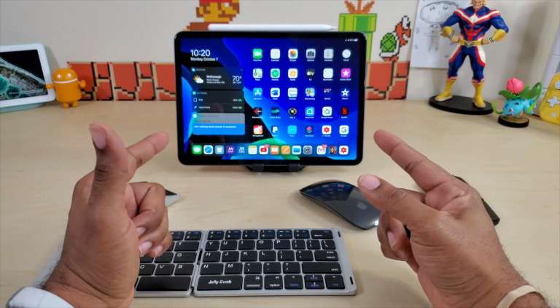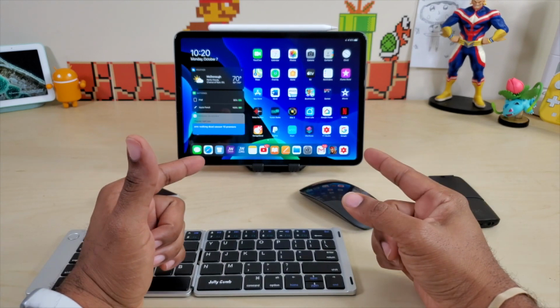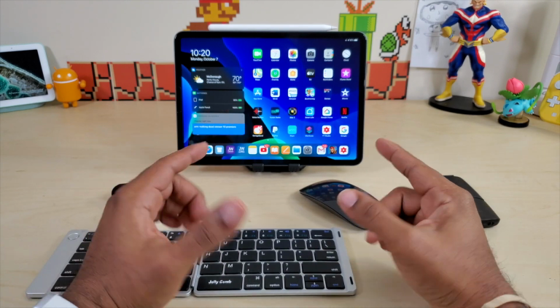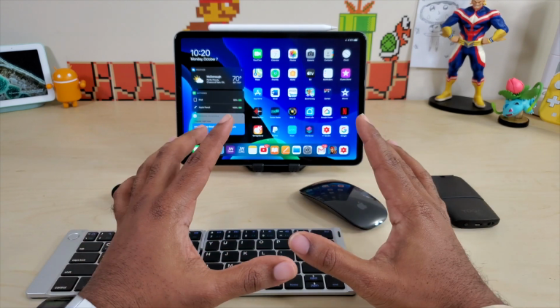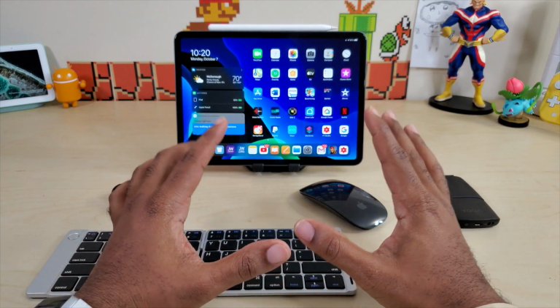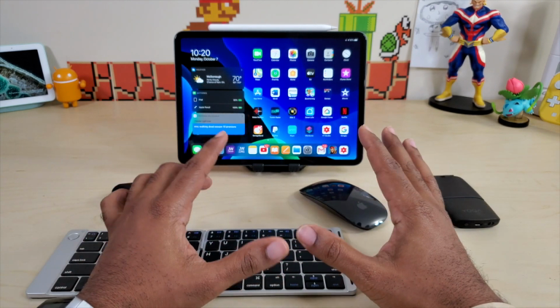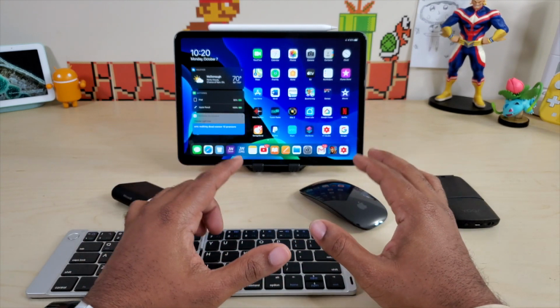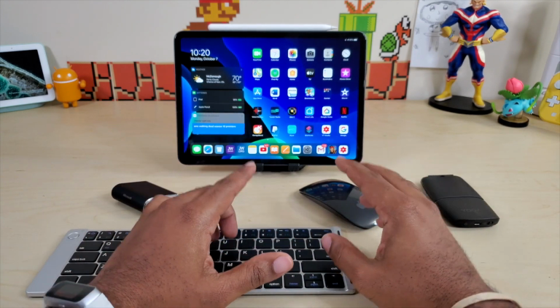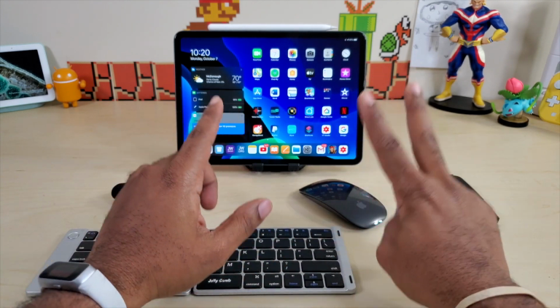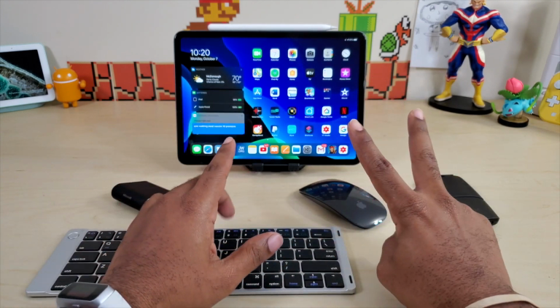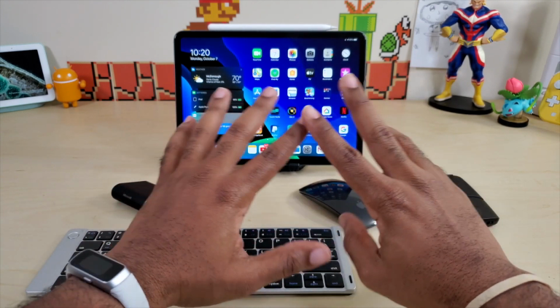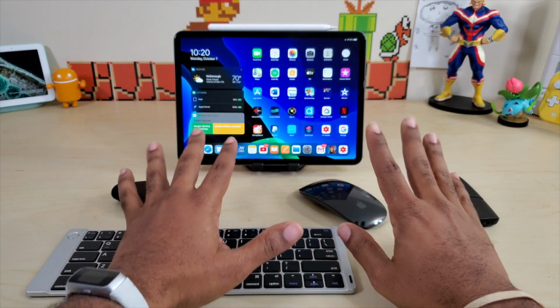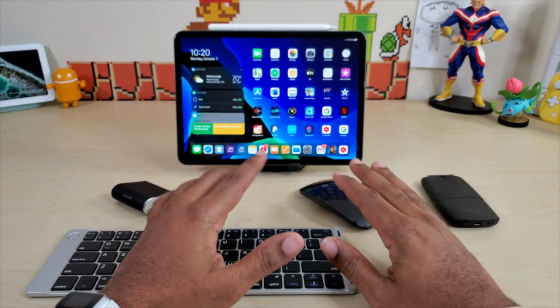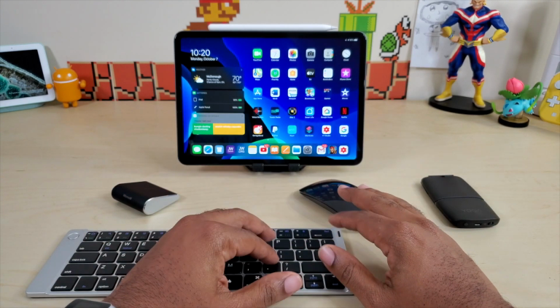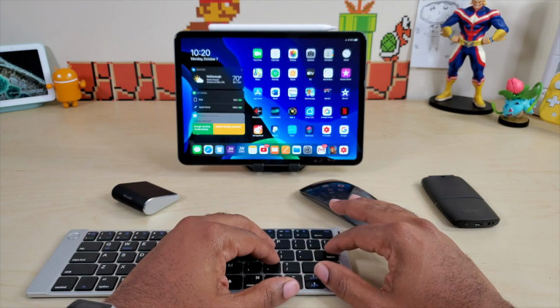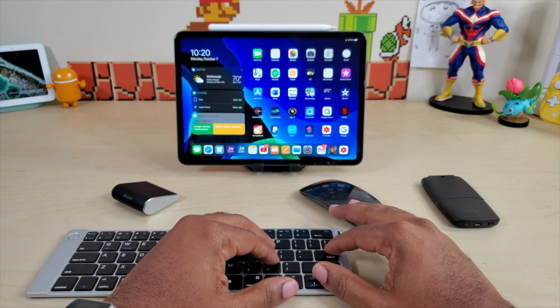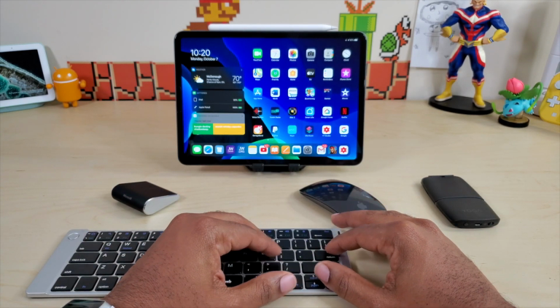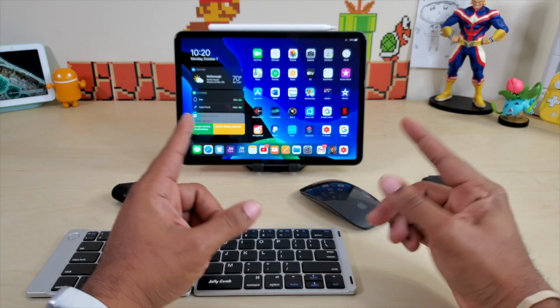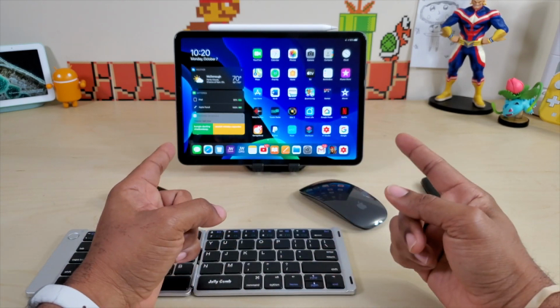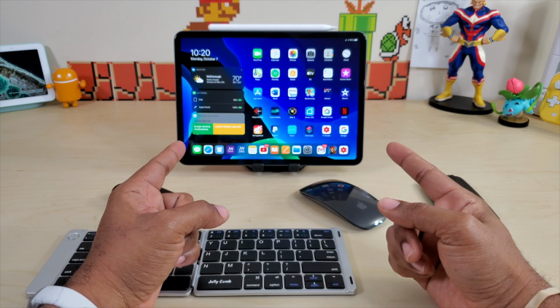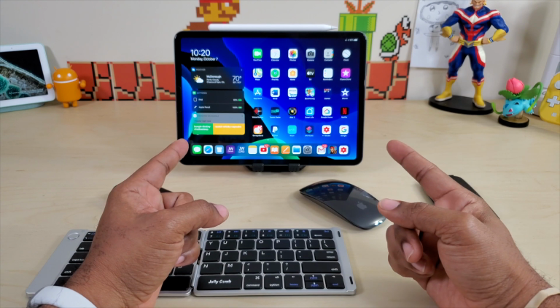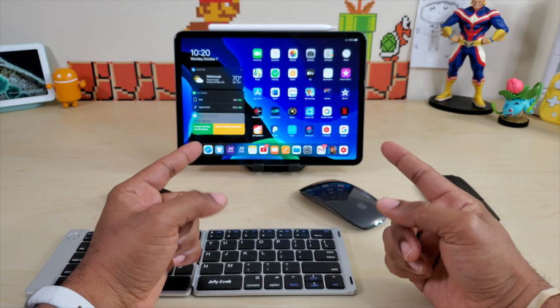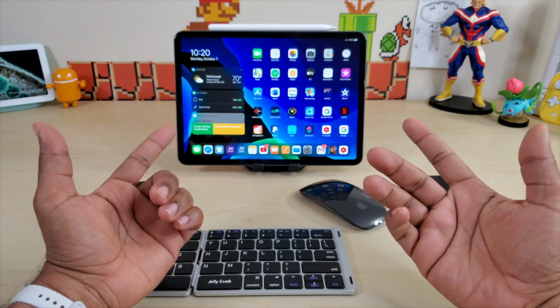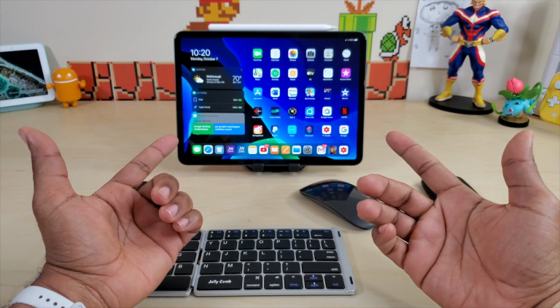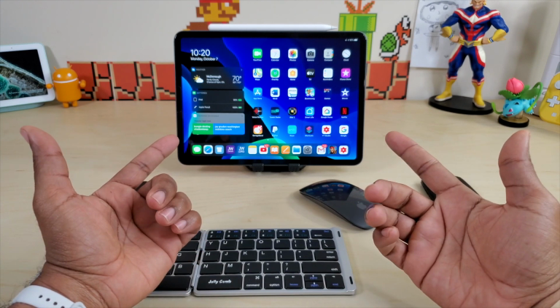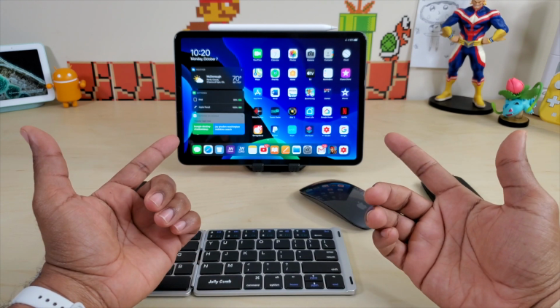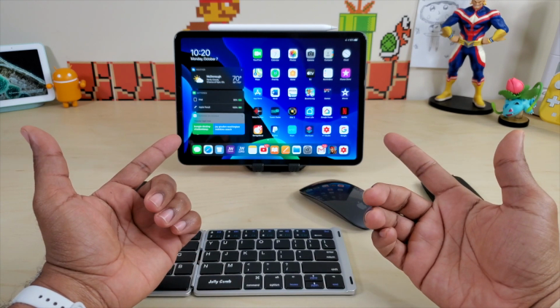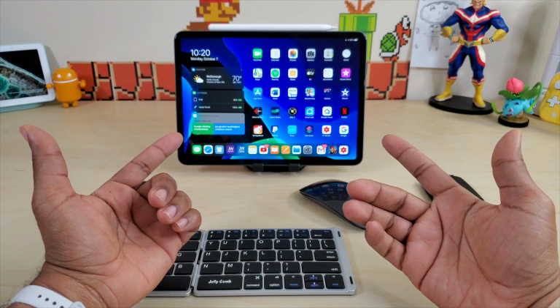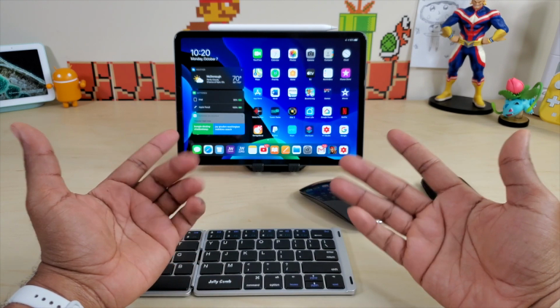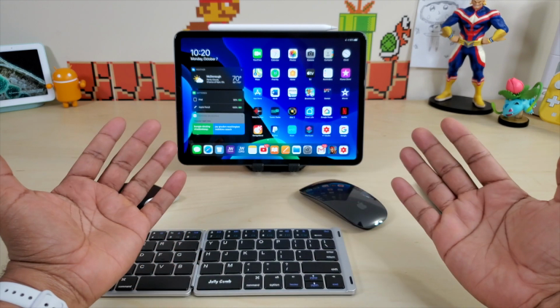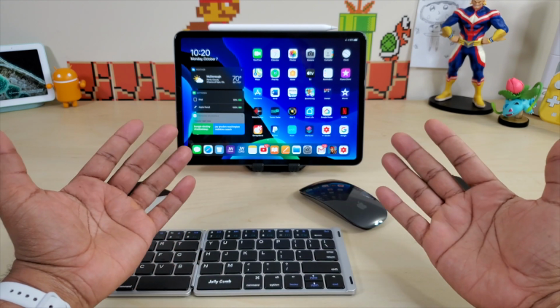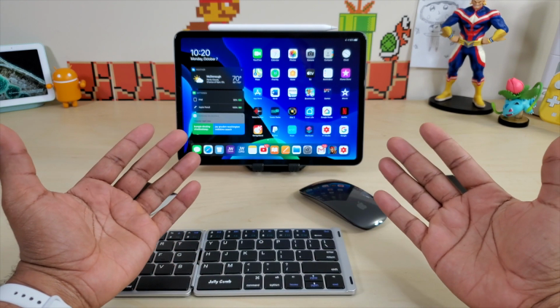So I'm going to actually do that right now. I'm gonna show you that you can connect two Bluetooth devices to this iPad — iPad Pro 11. Let's check it out.